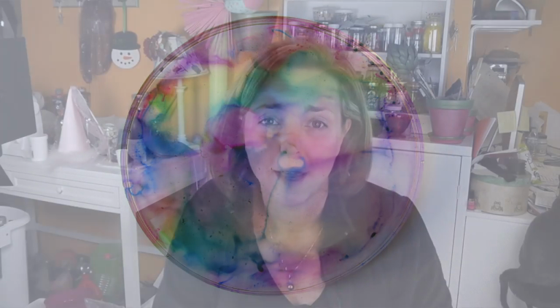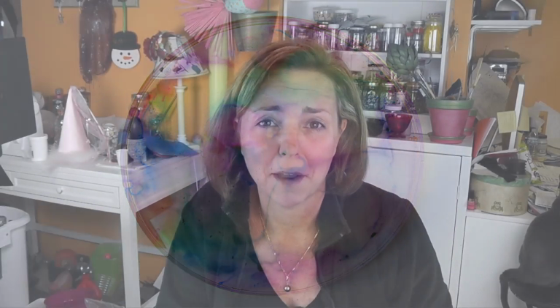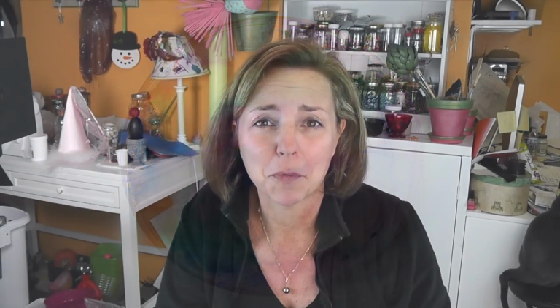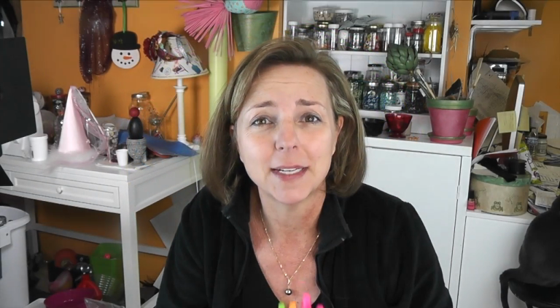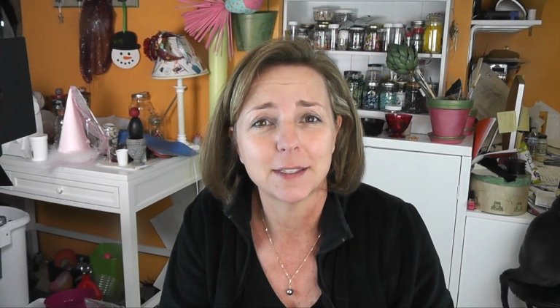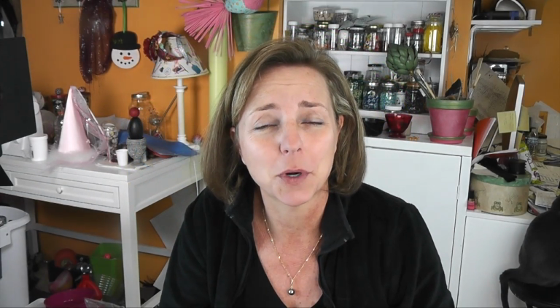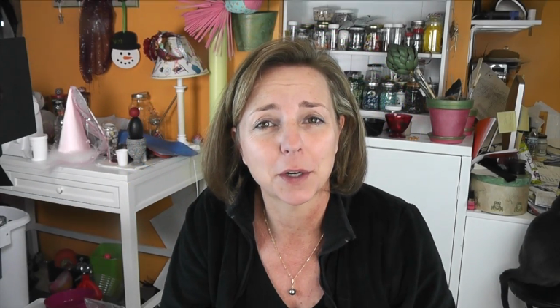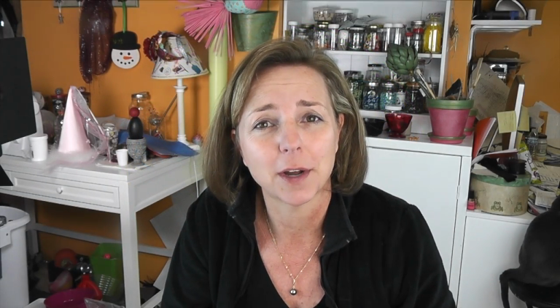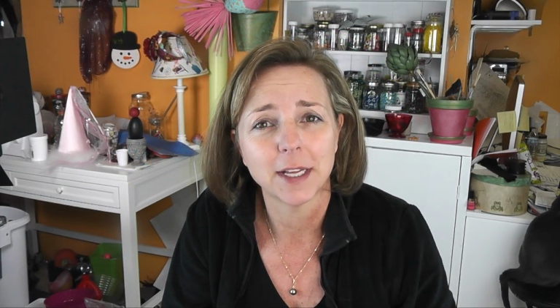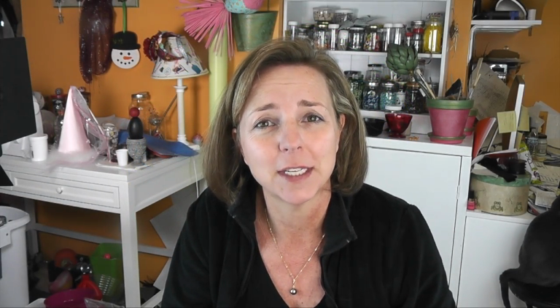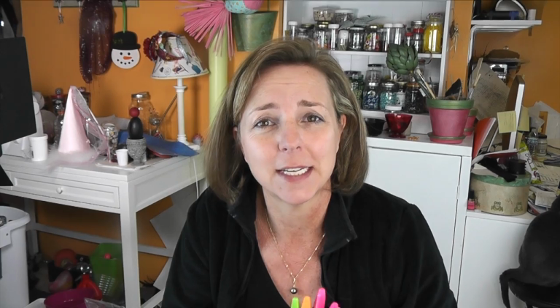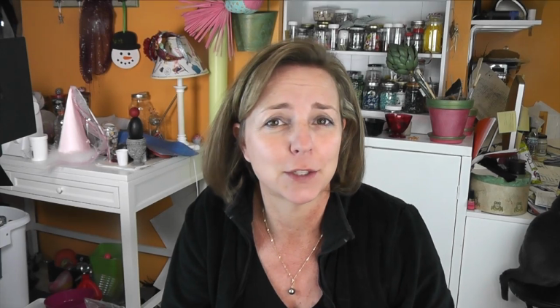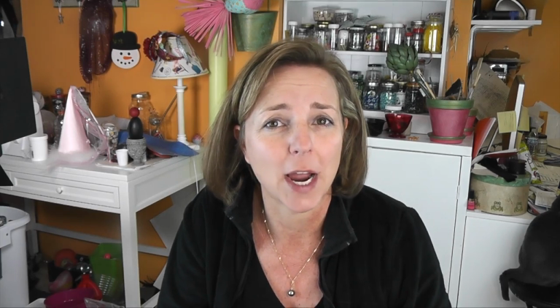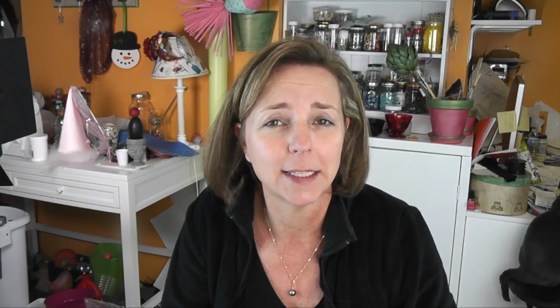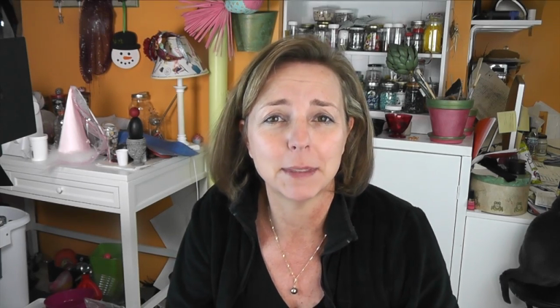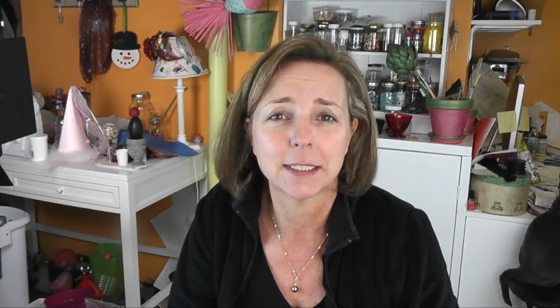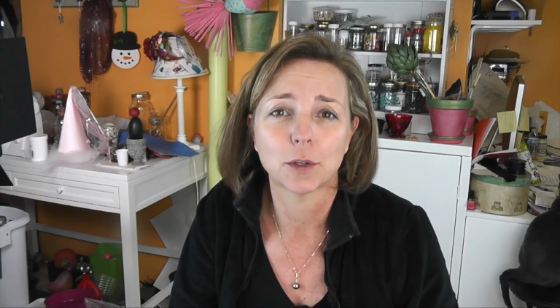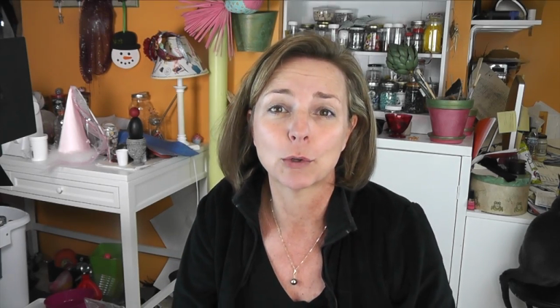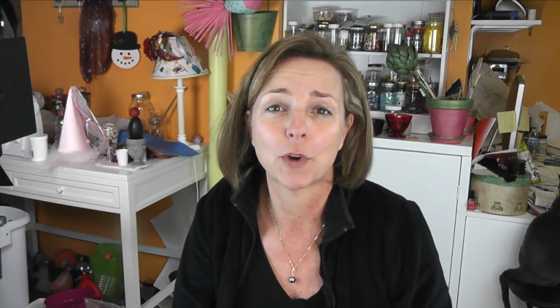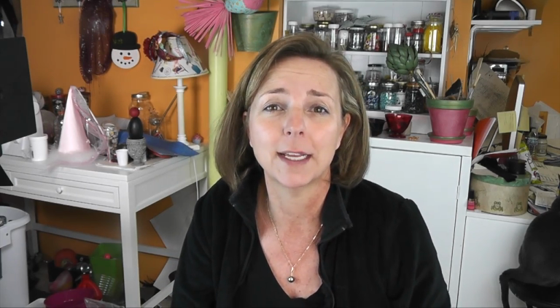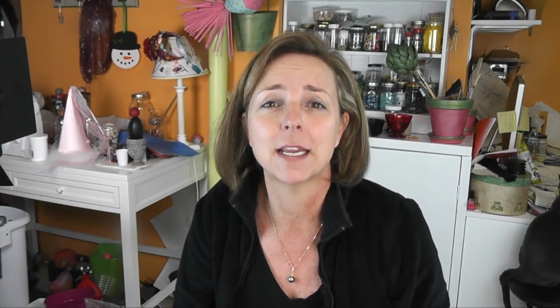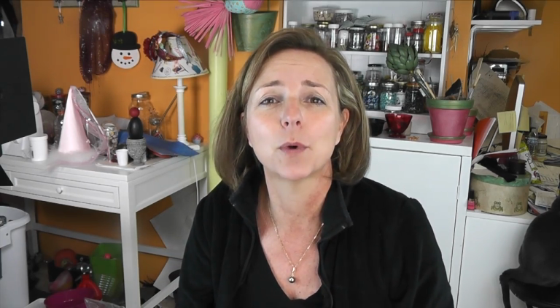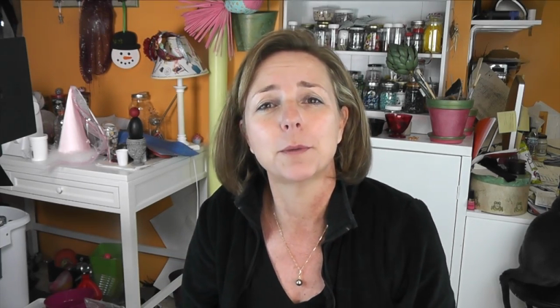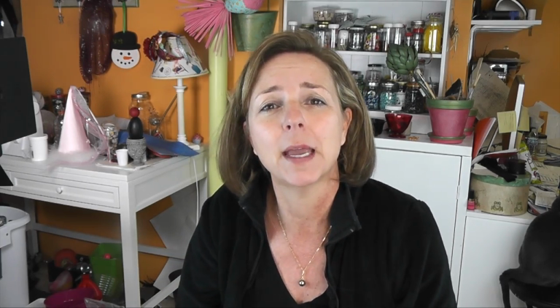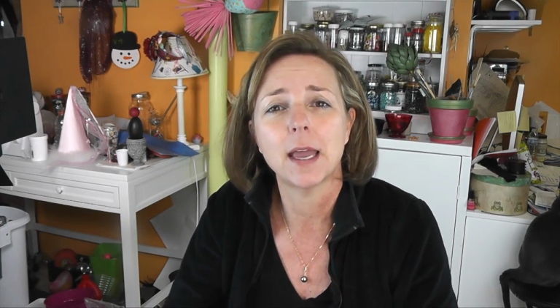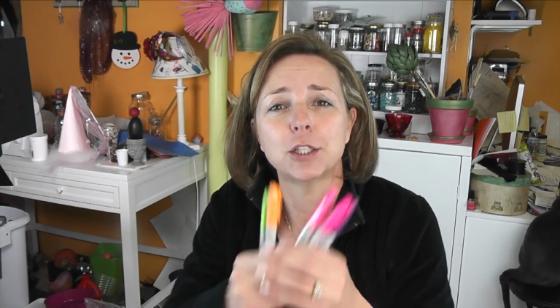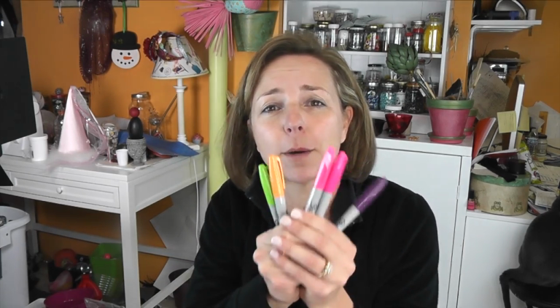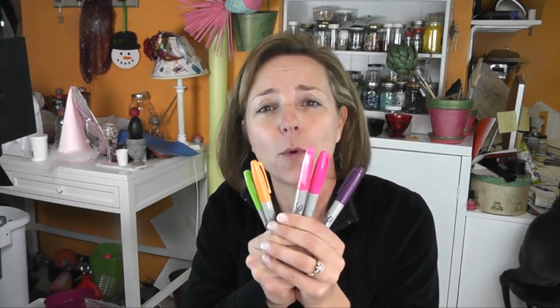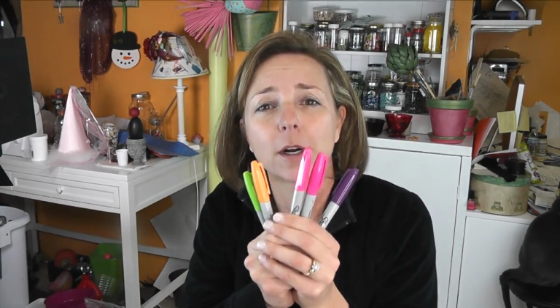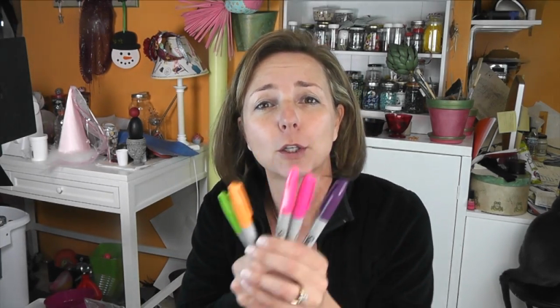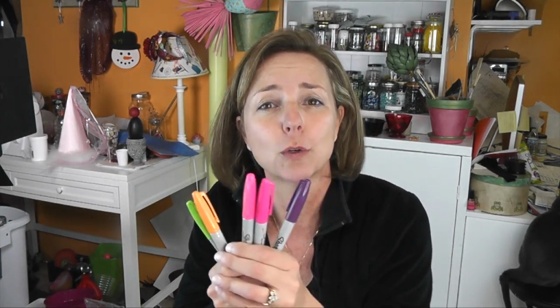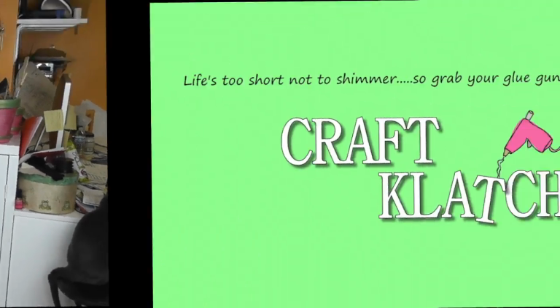Hey everyone, it is Mona here at Craft Clatch, and today is Friday. That means it's another Coaster Friday, and today we're going to make a Sharpie Watercolor Coaster.